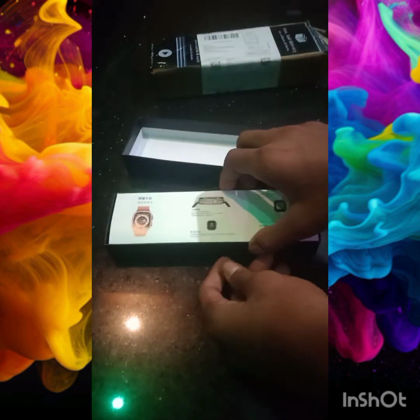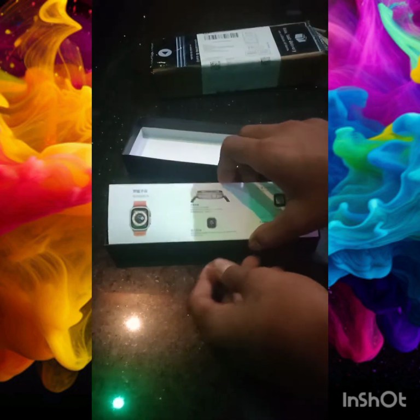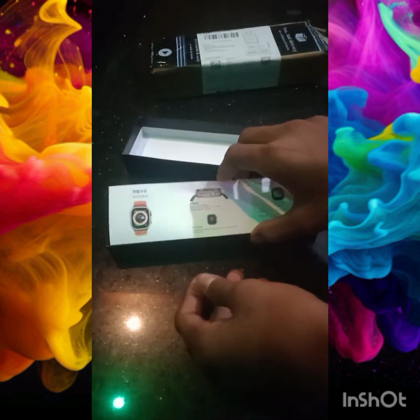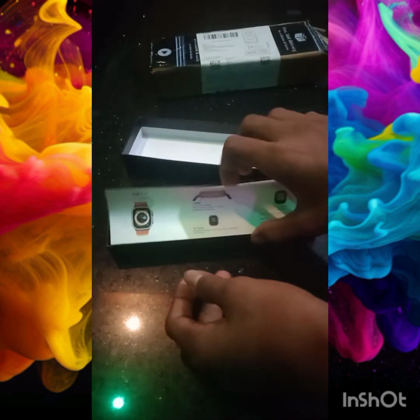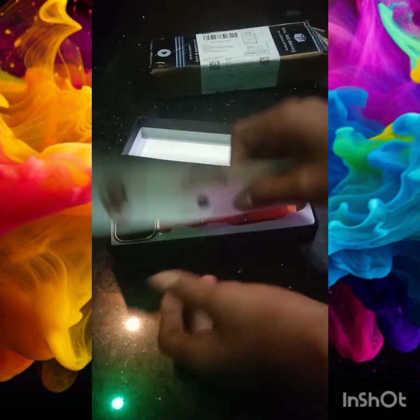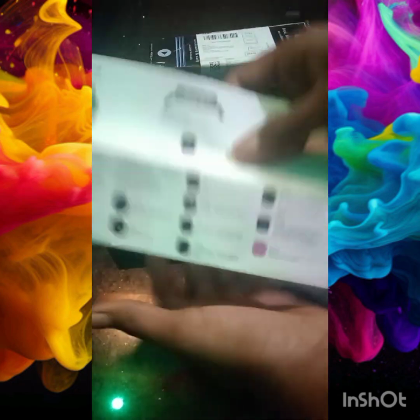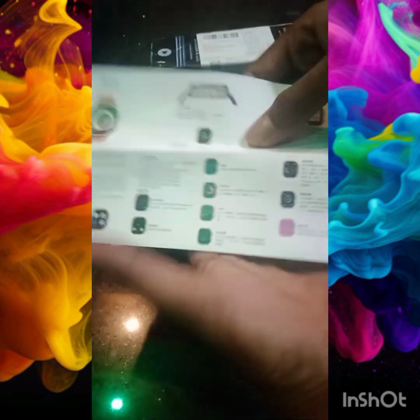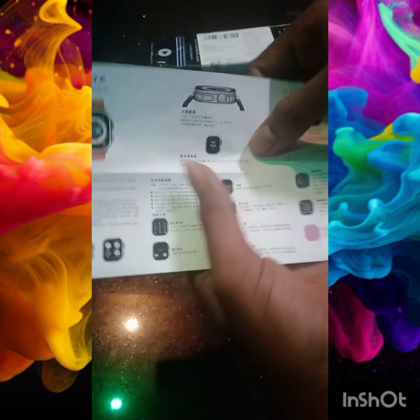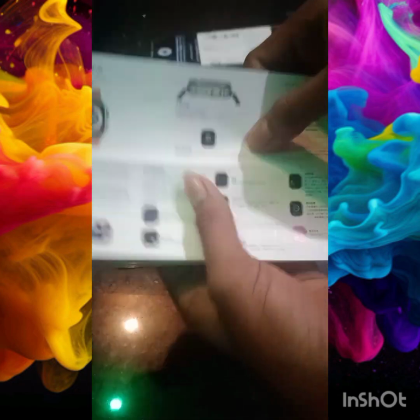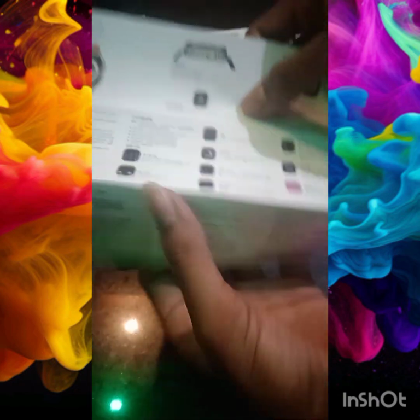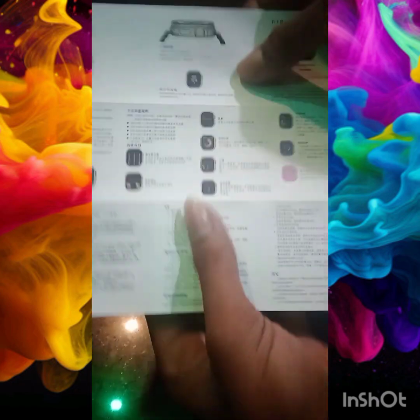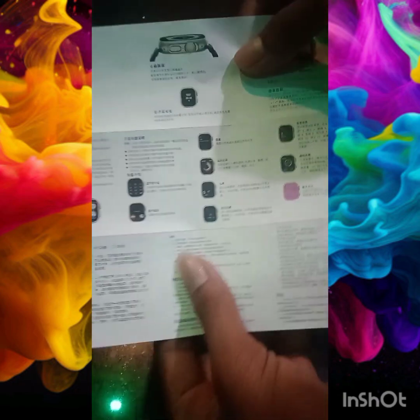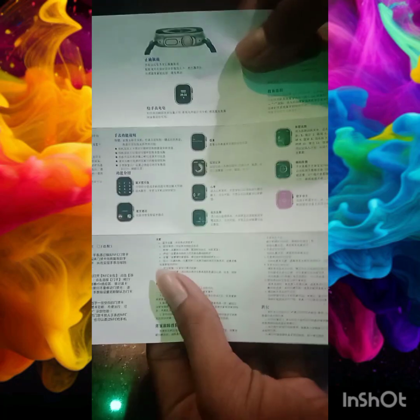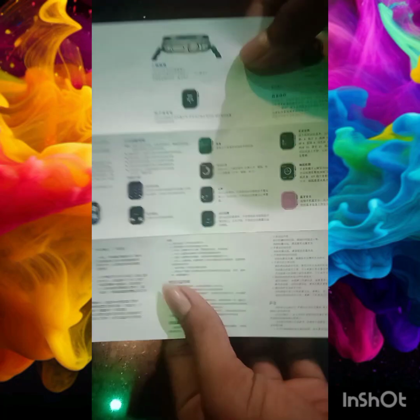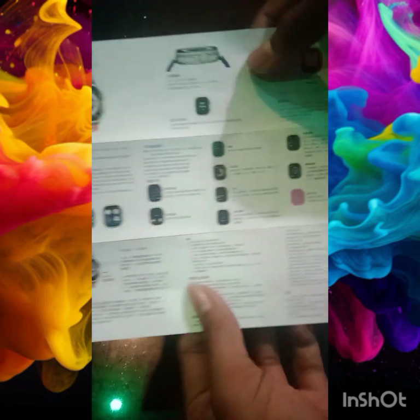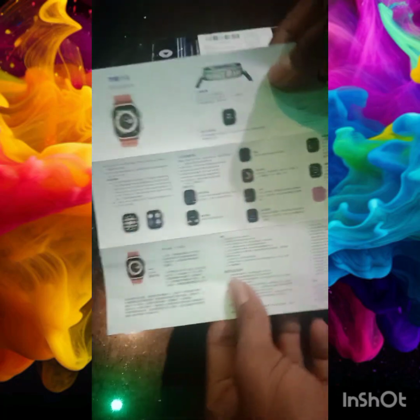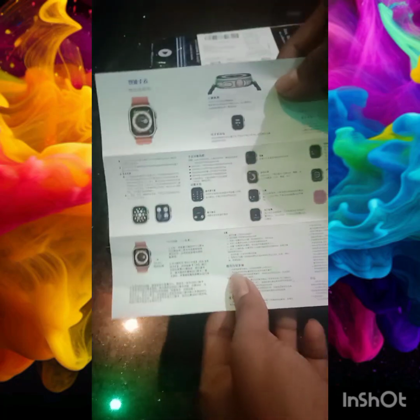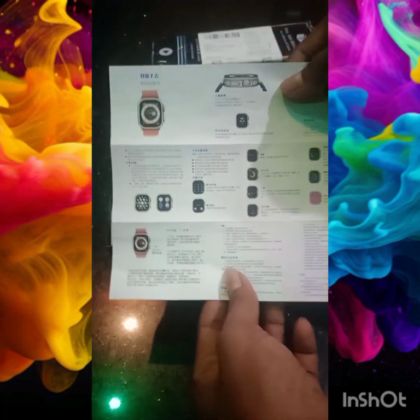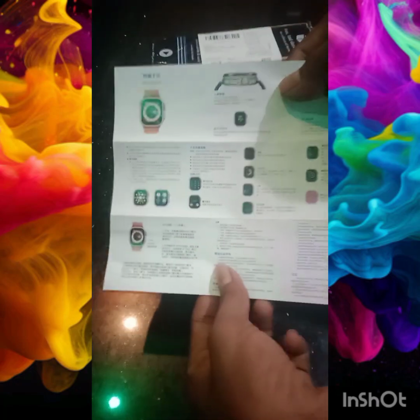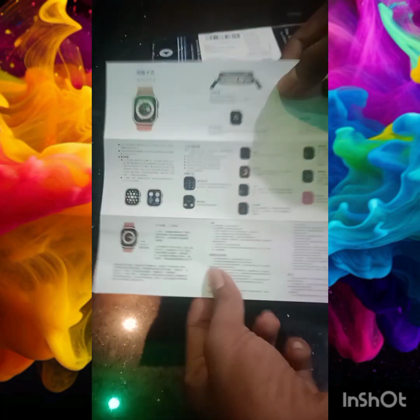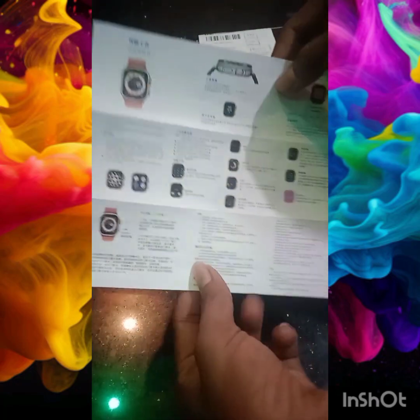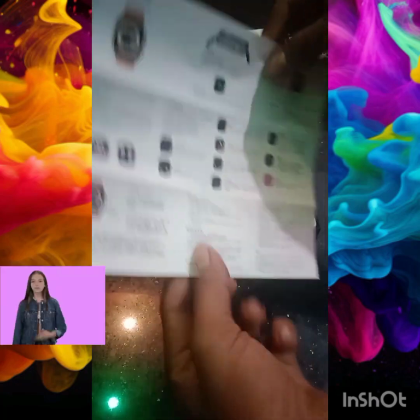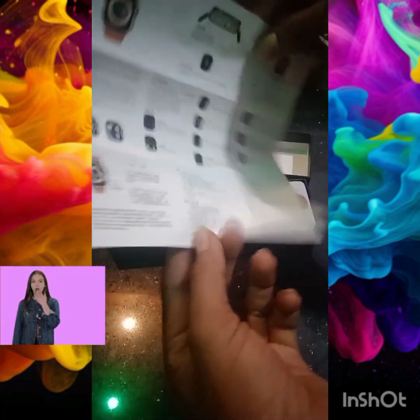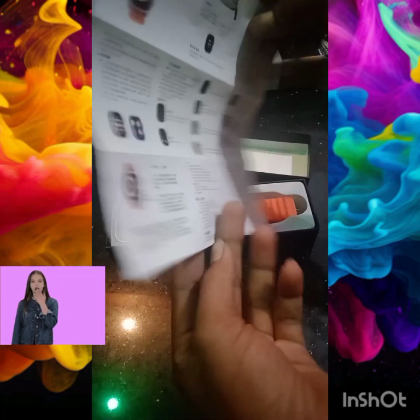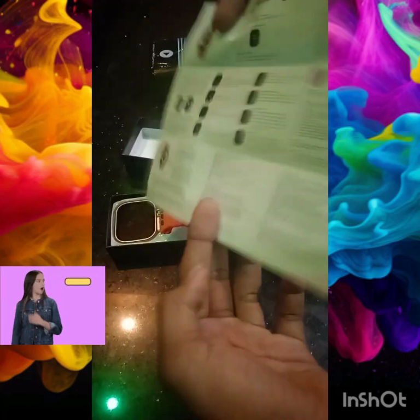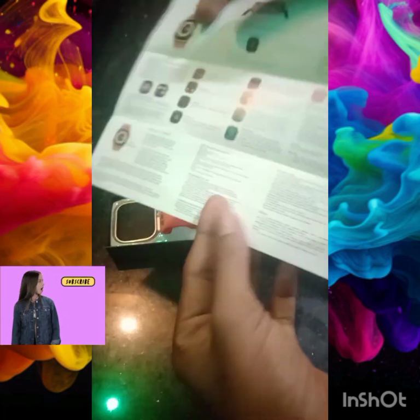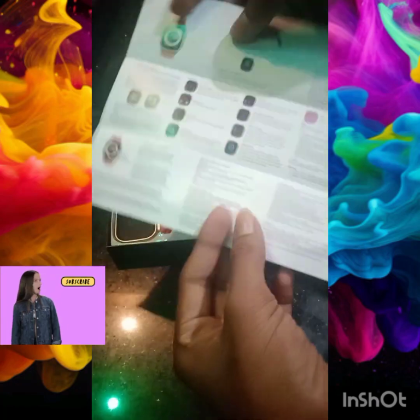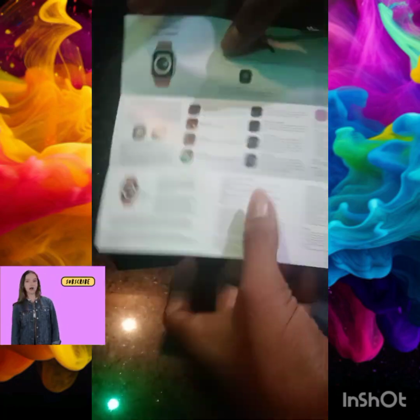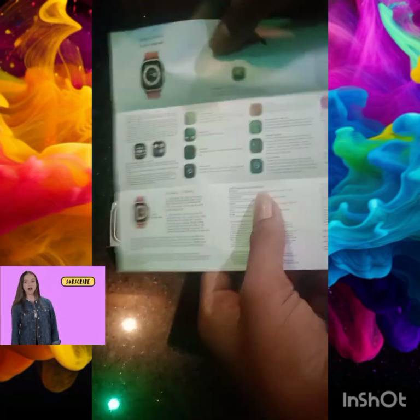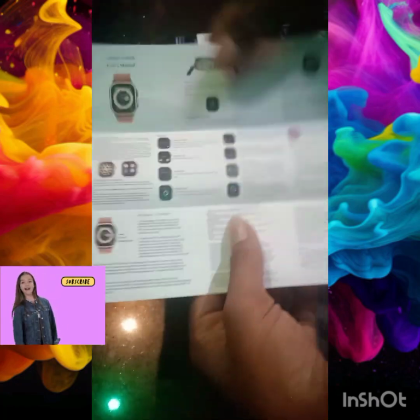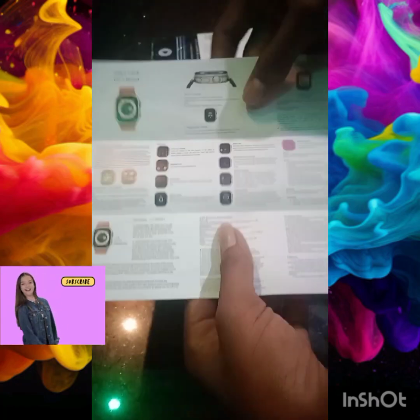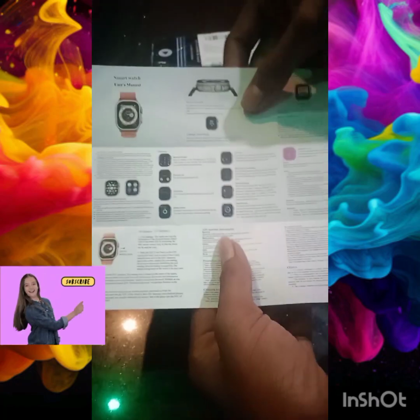In the box we have the User Manual. There is a Bluetooth connection option. There are 3 options.